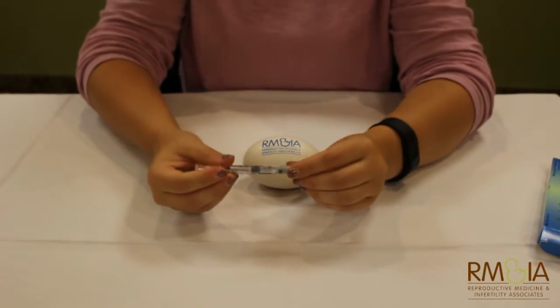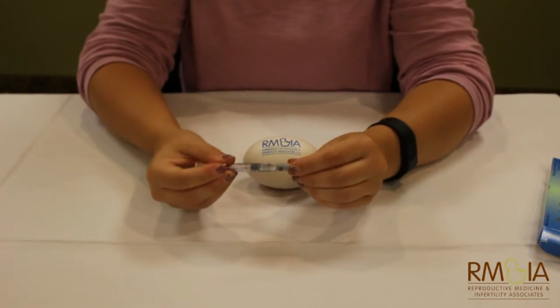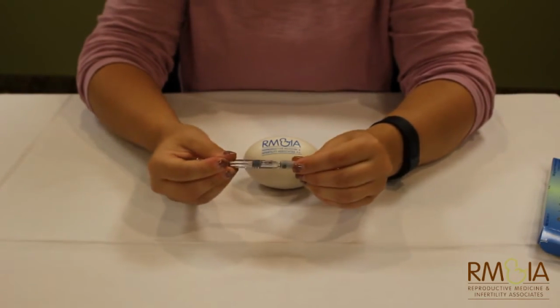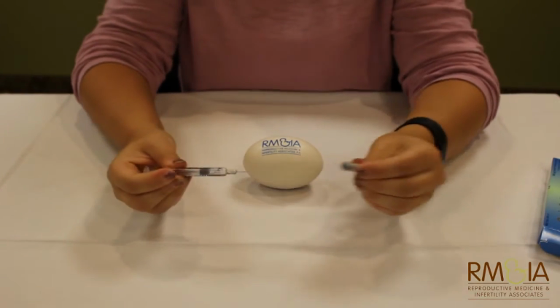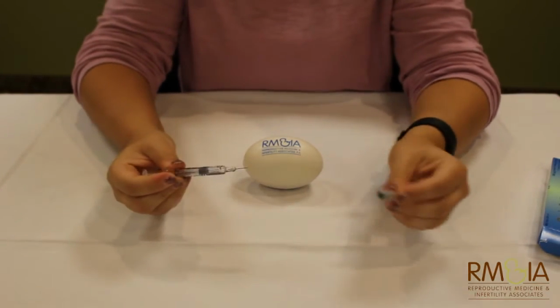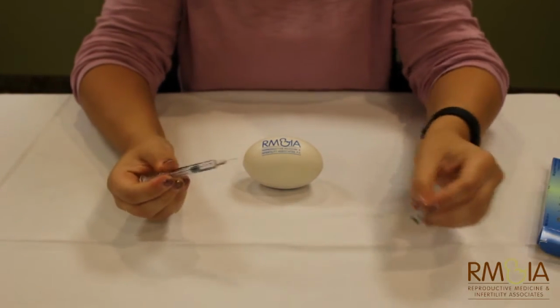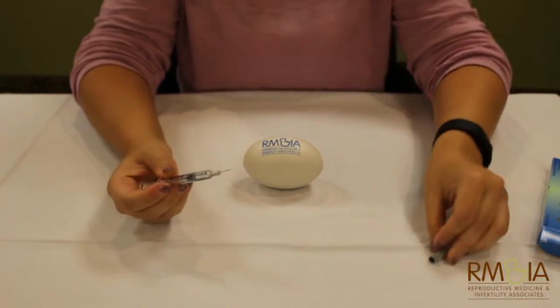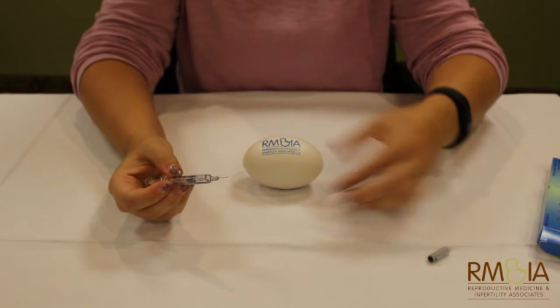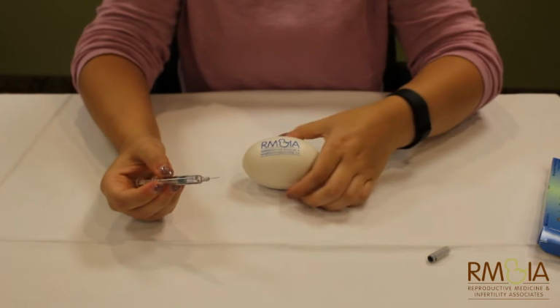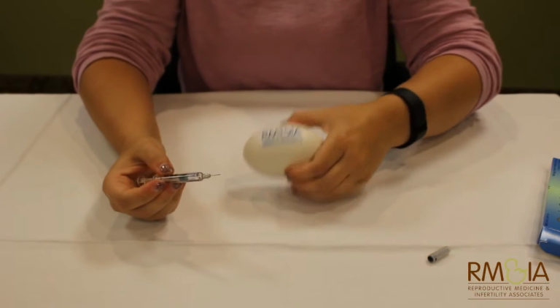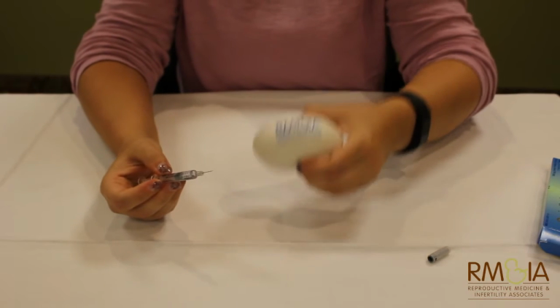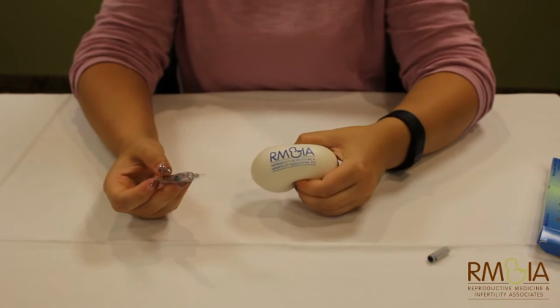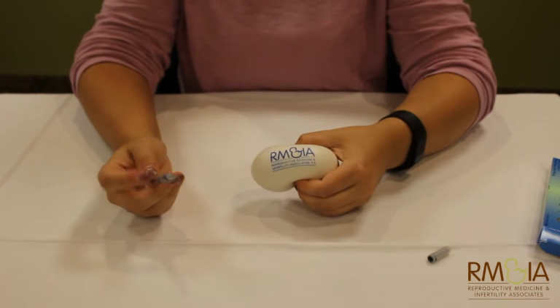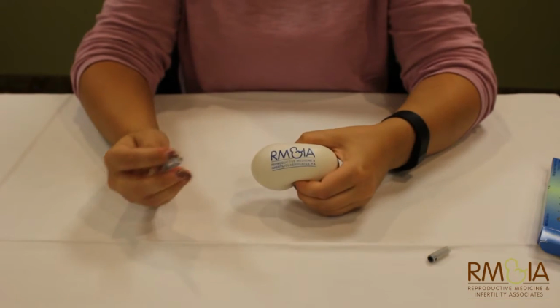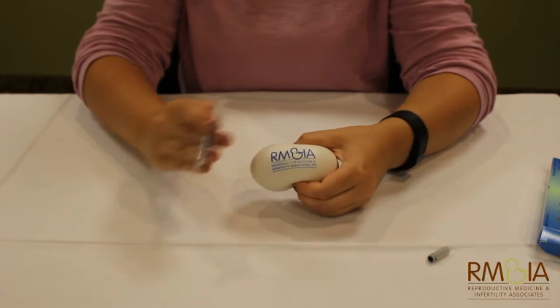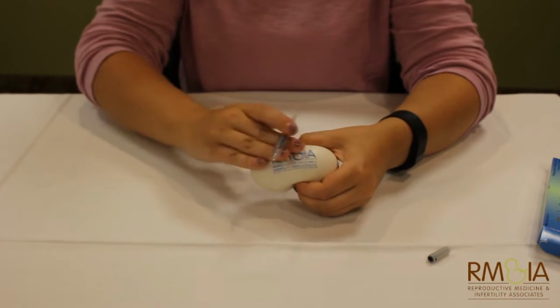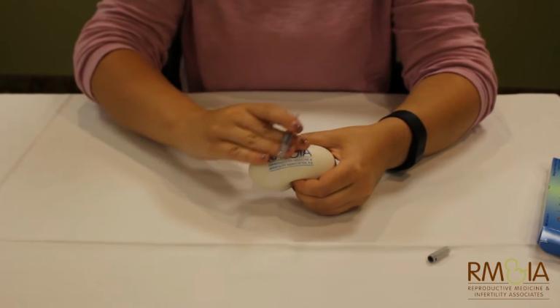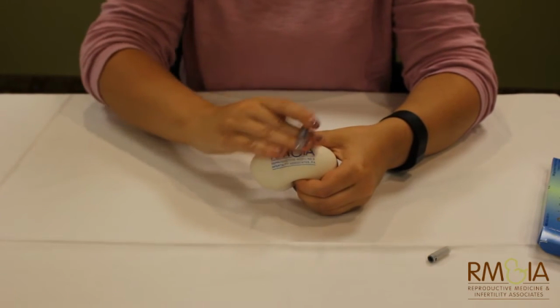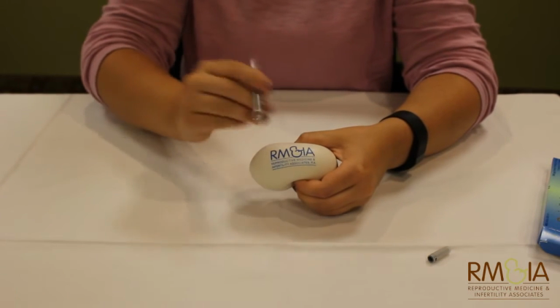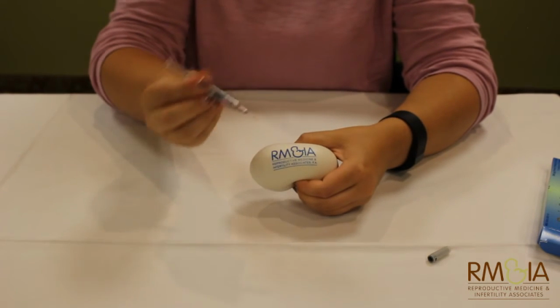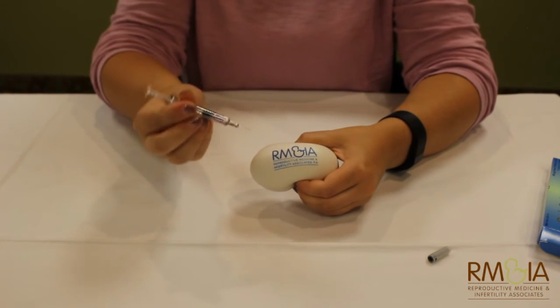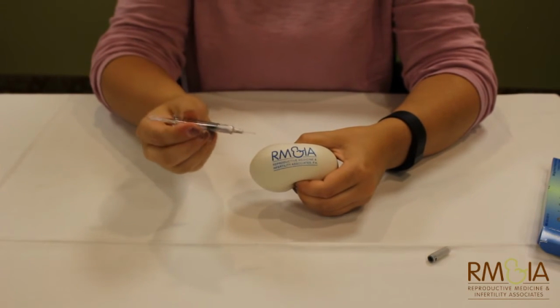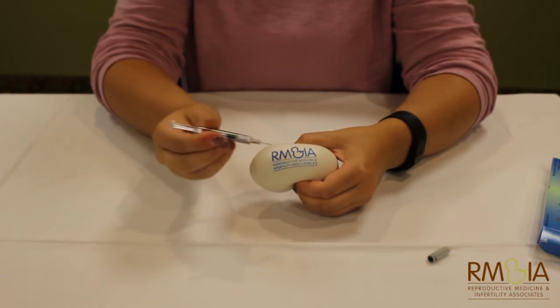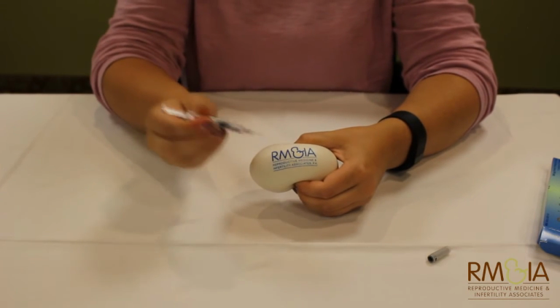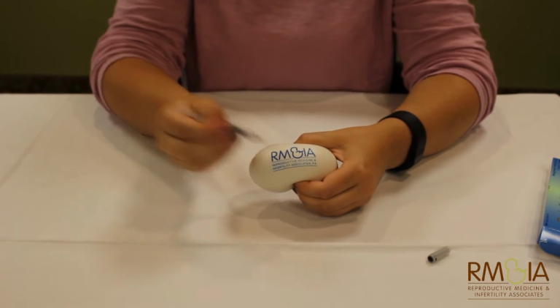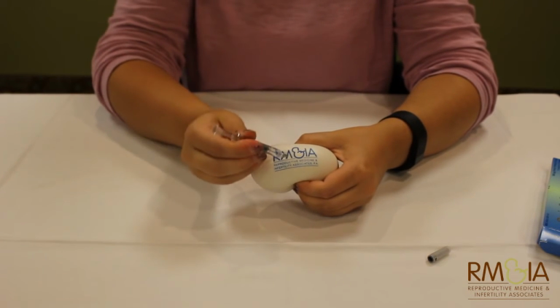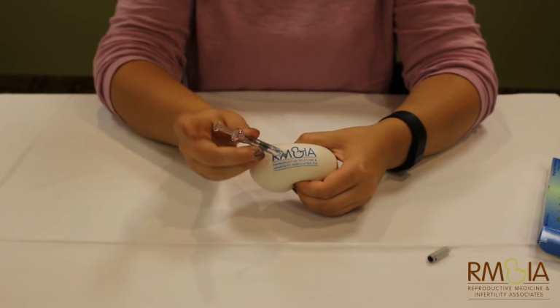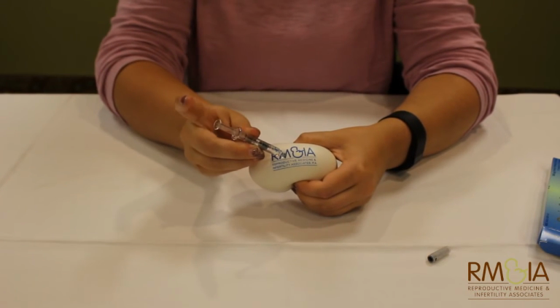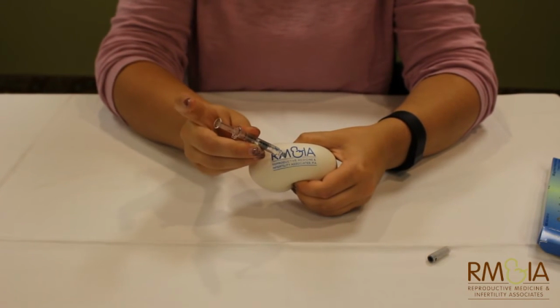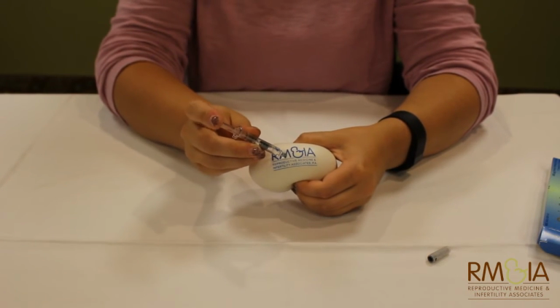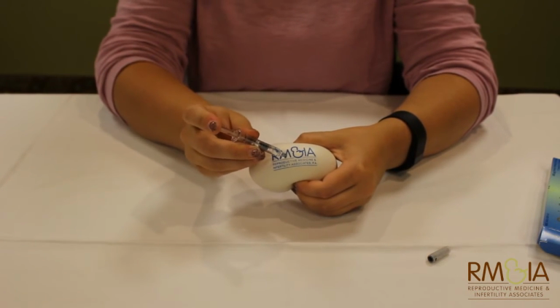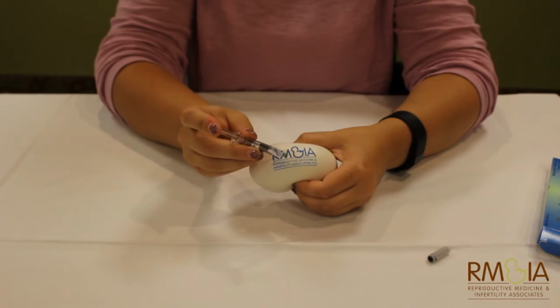You pull off the cap, get a good pinch of skin, clean it off, inject at a 45 degree angle.